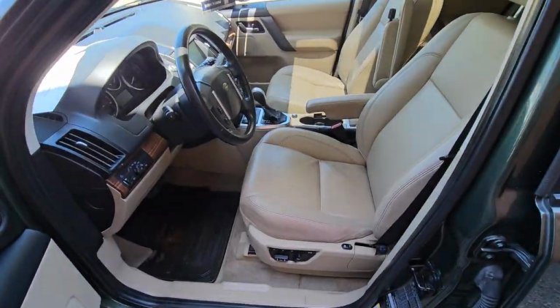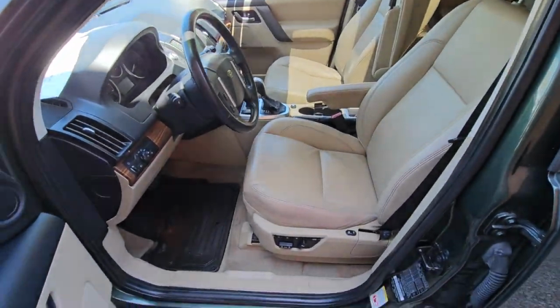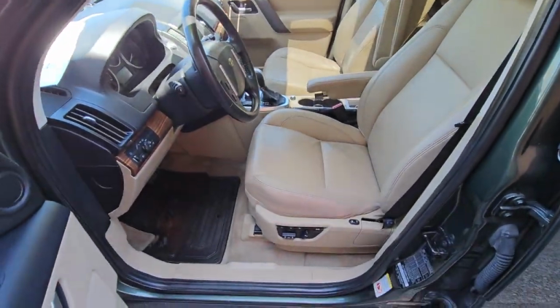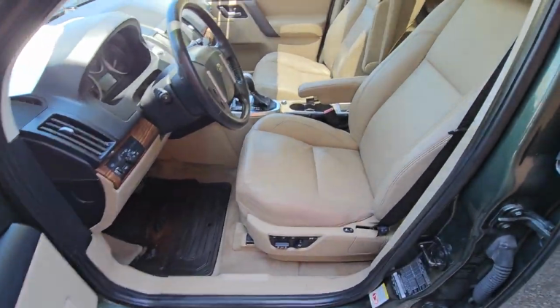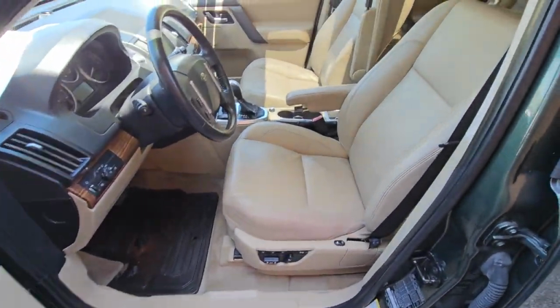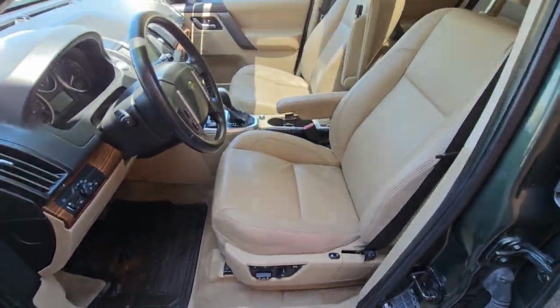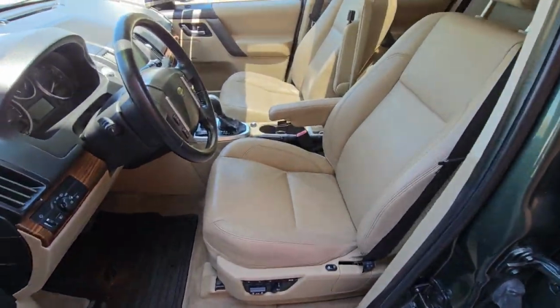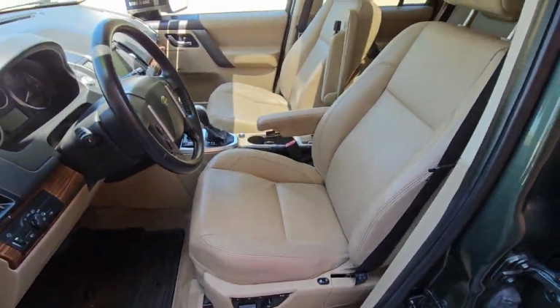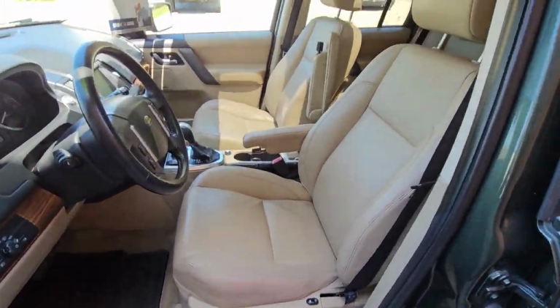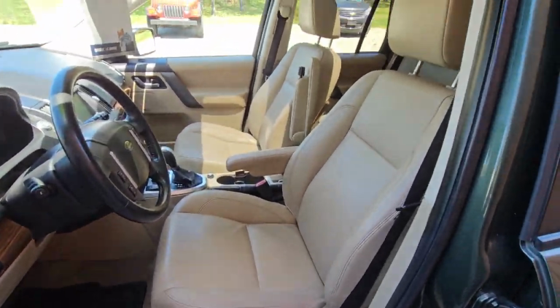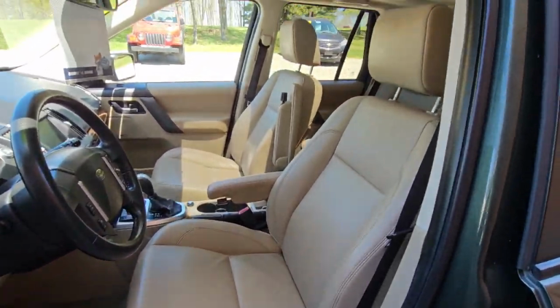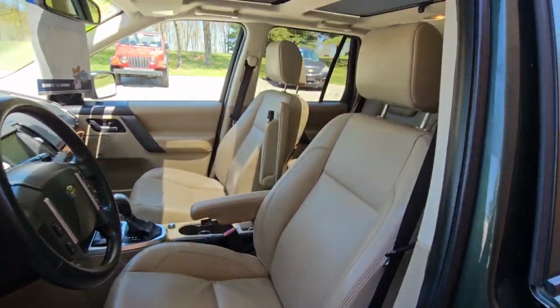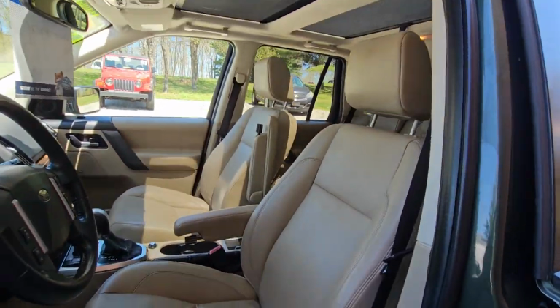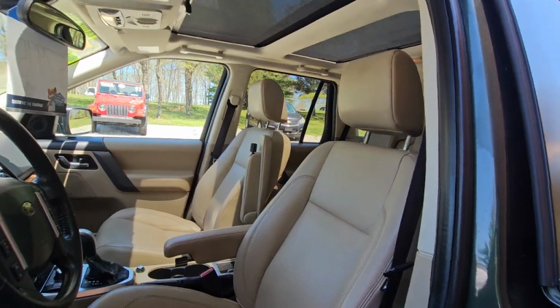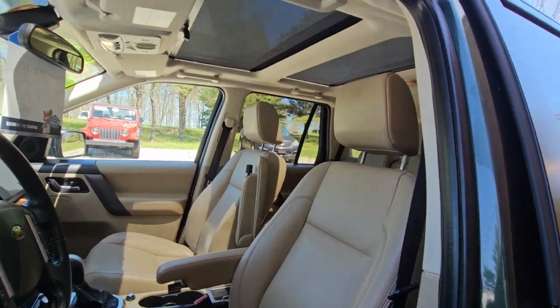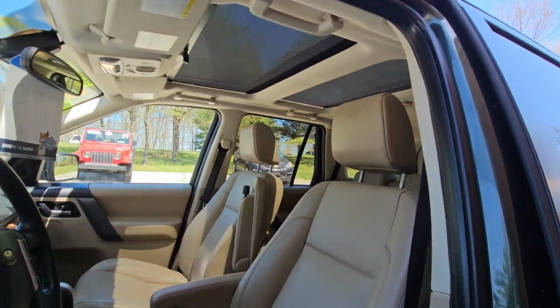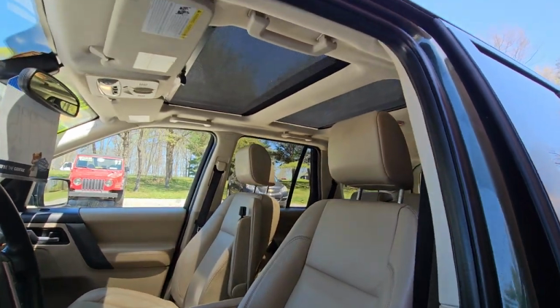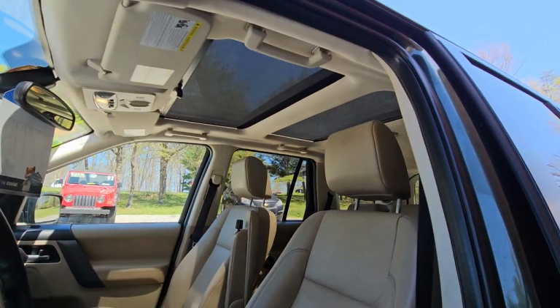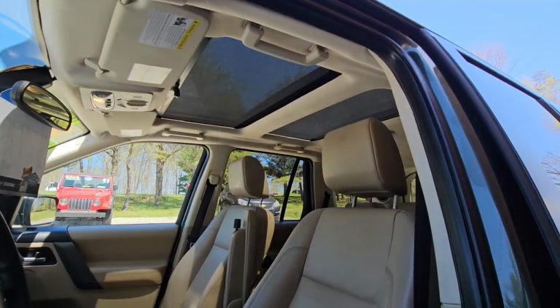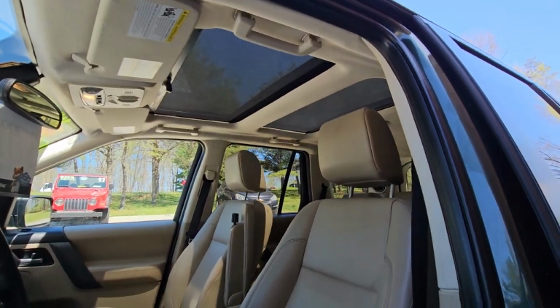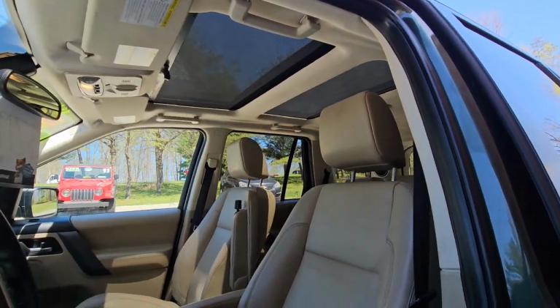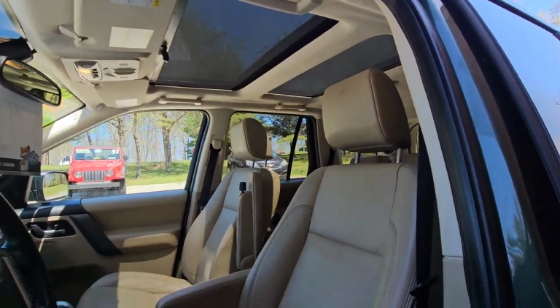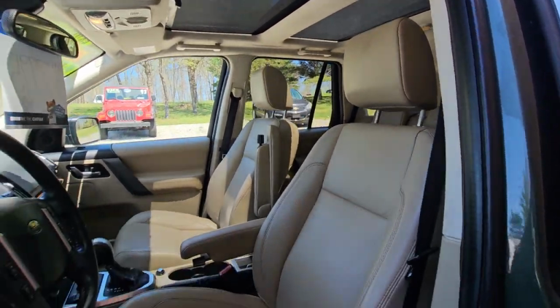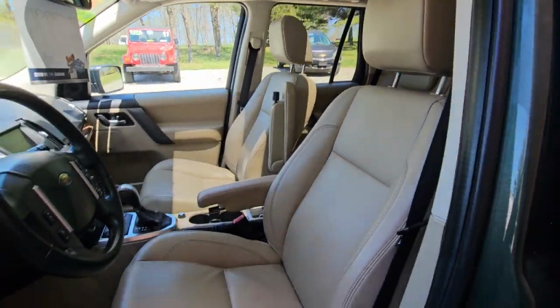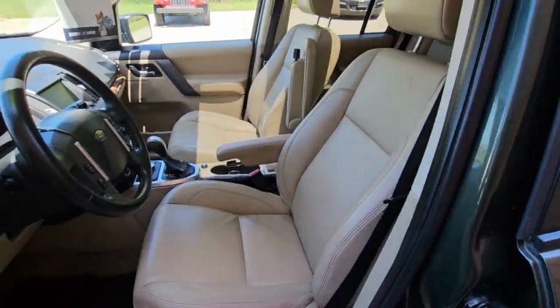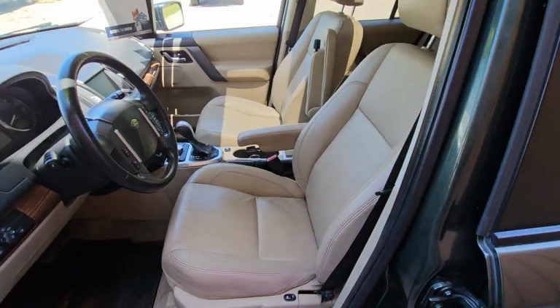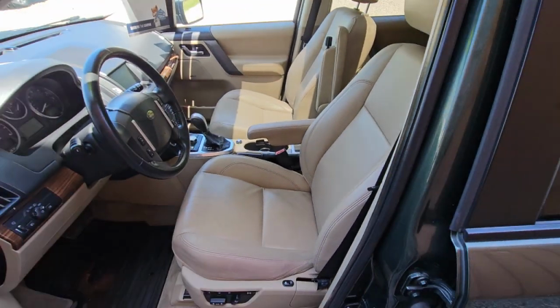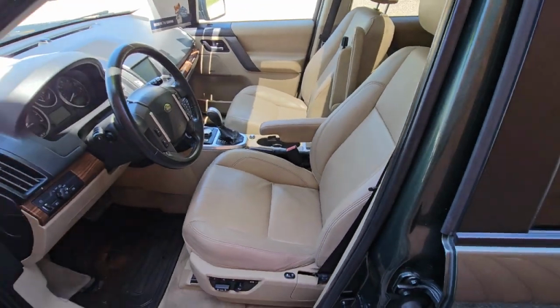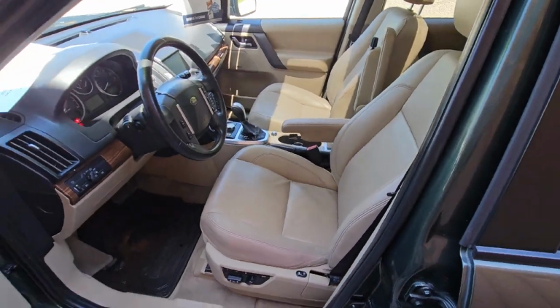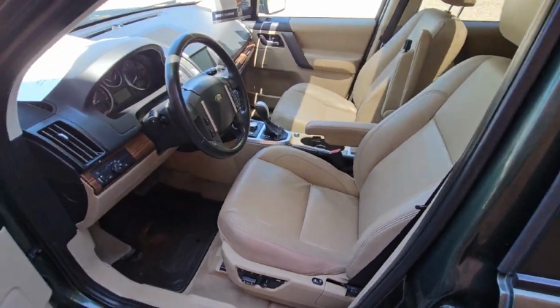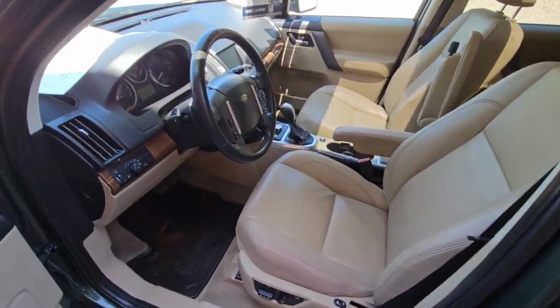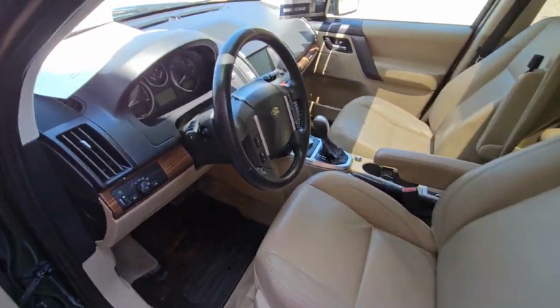Inside is in really good condition. It actually still kind of smells new. It's got two sunroofs and all leather interior.